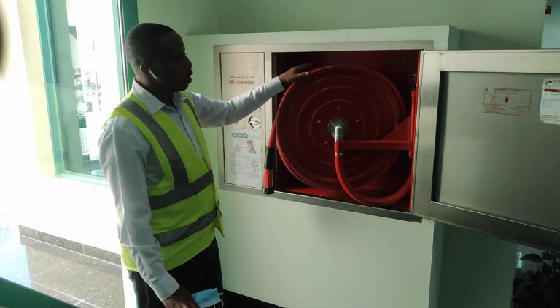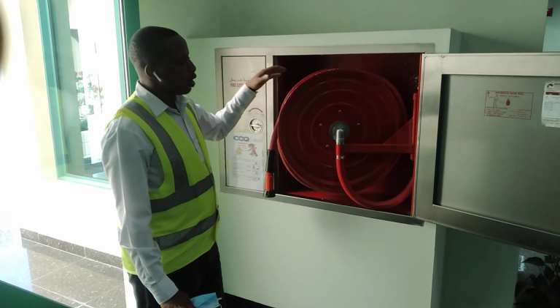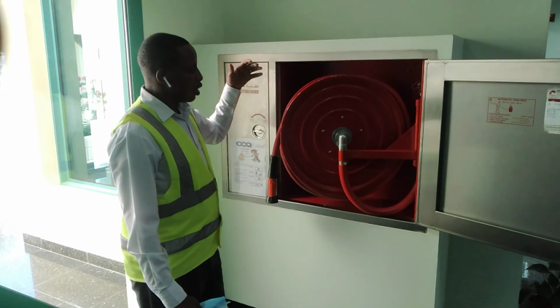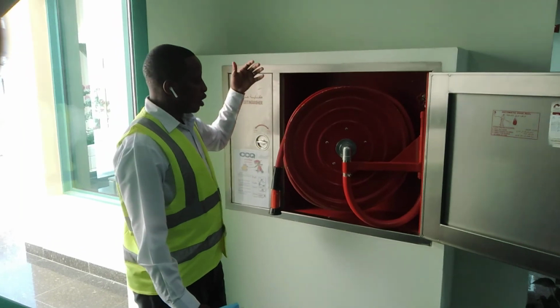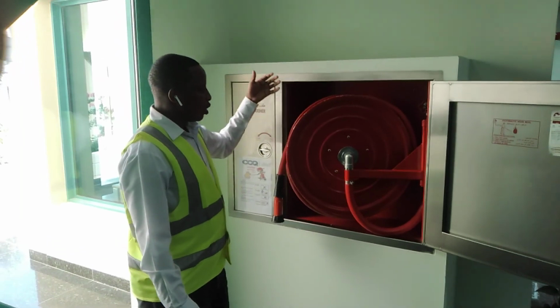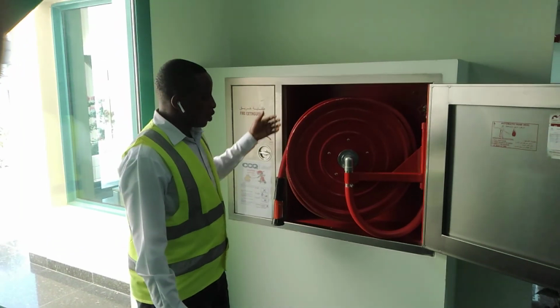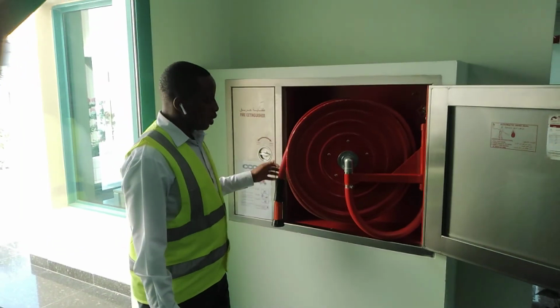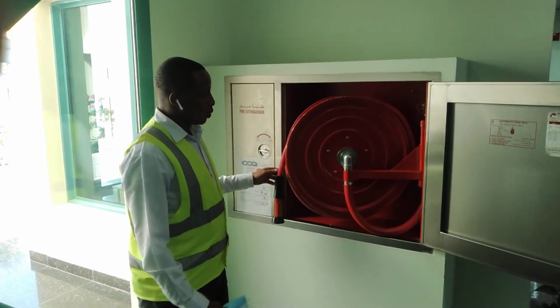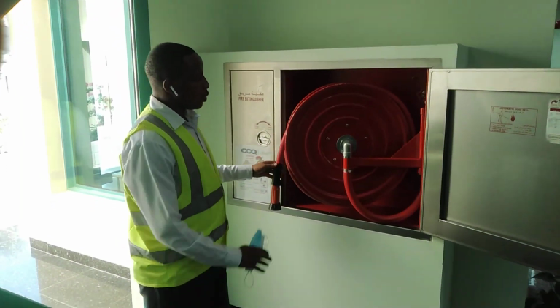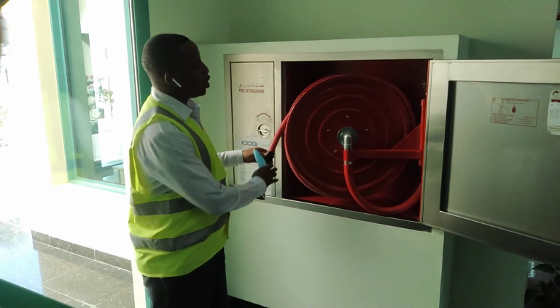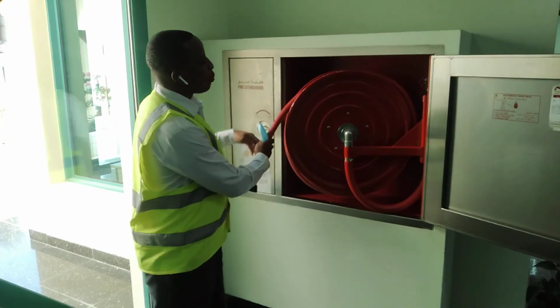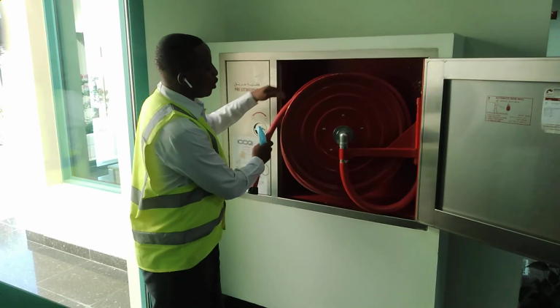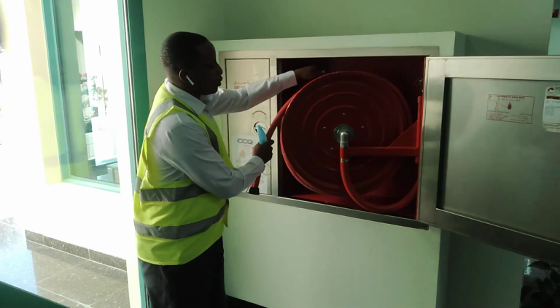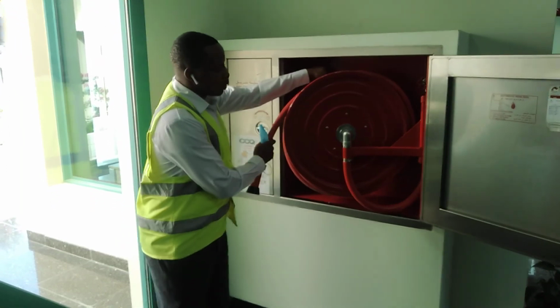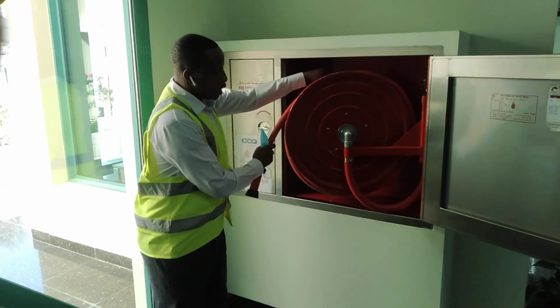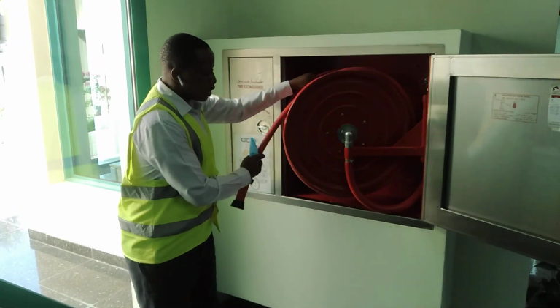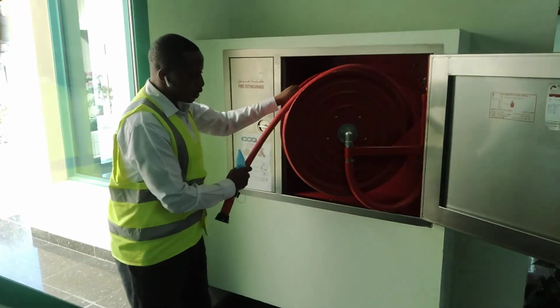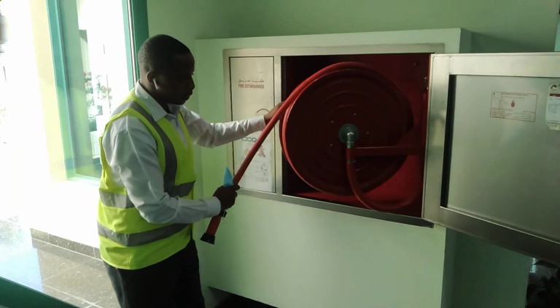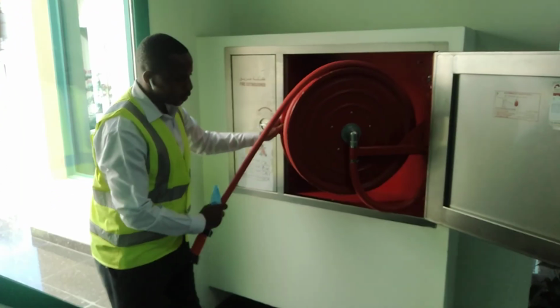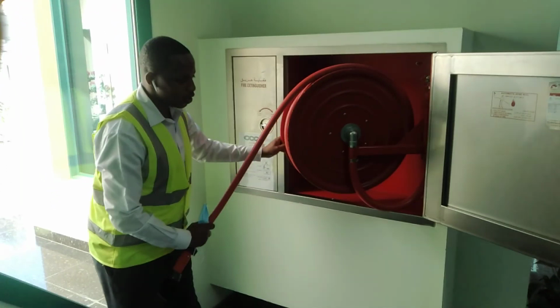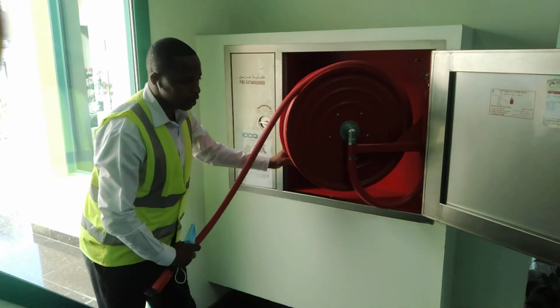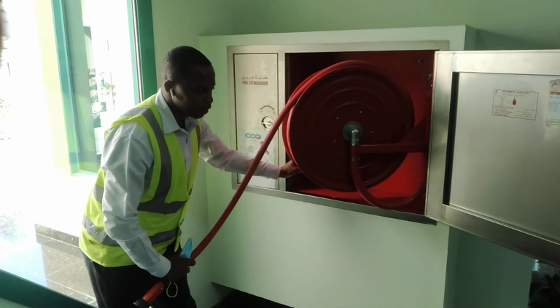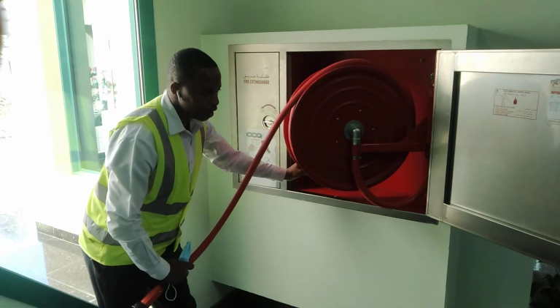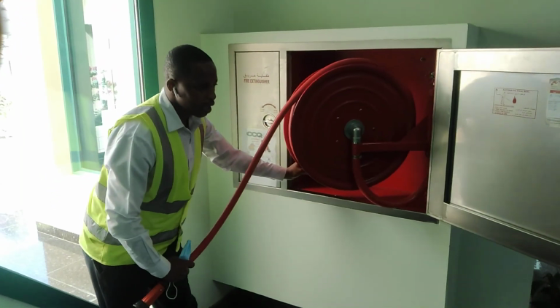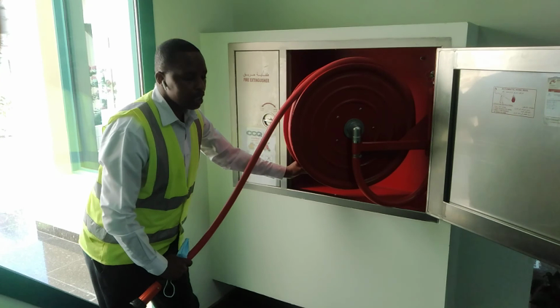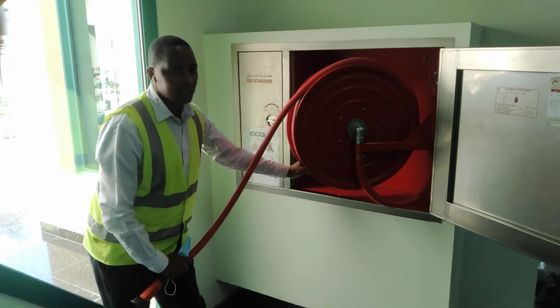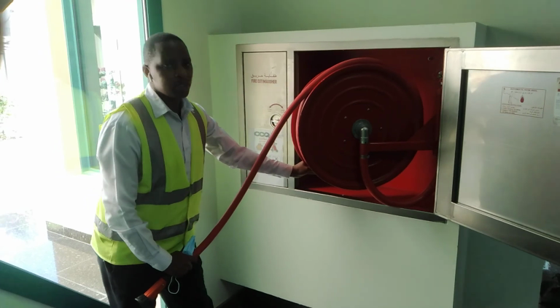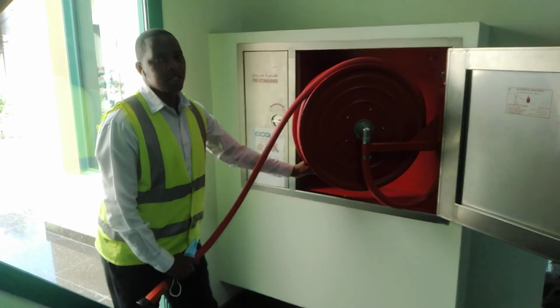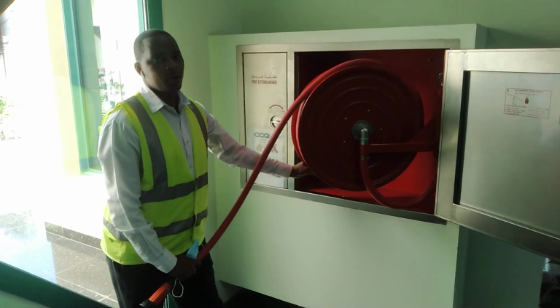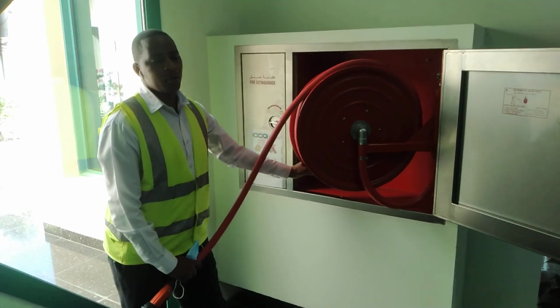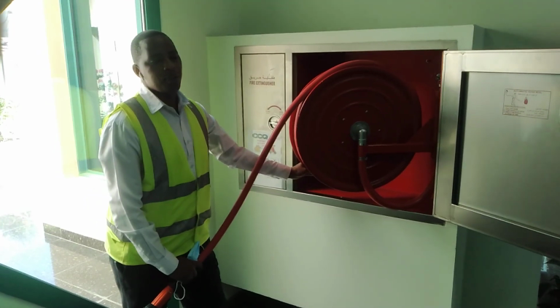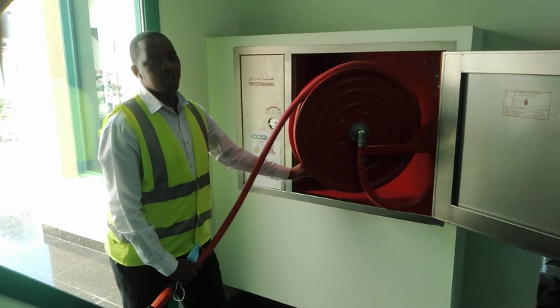So what do we do? You pull the hose reel, like this, until you reach the area where we have the fire.